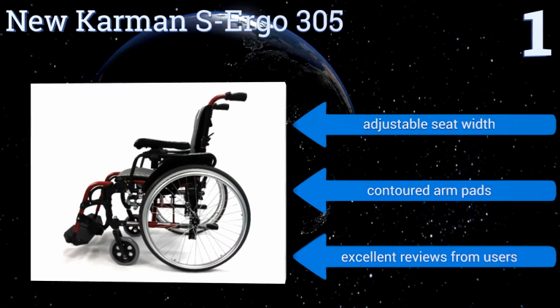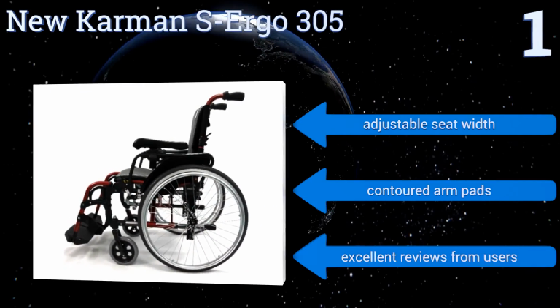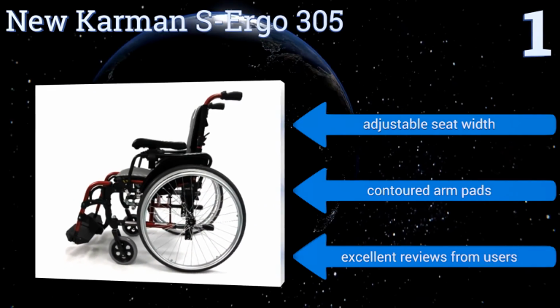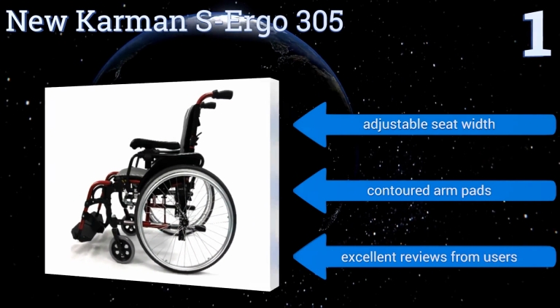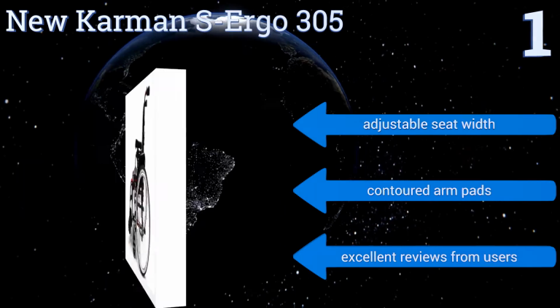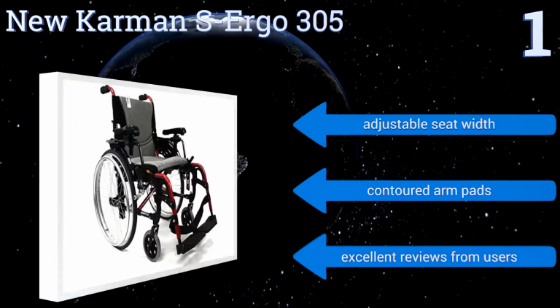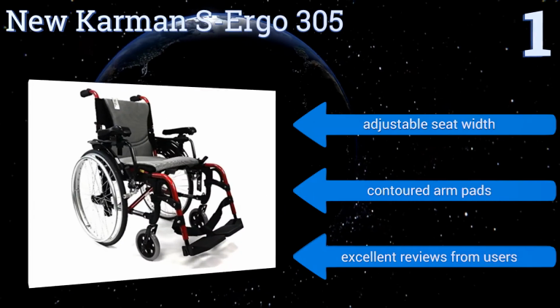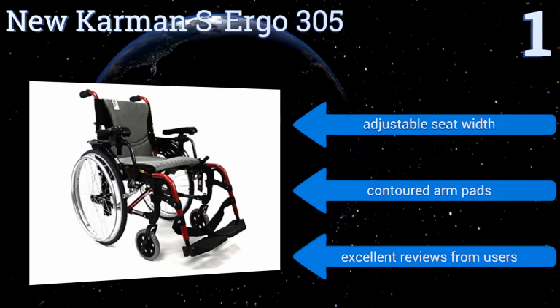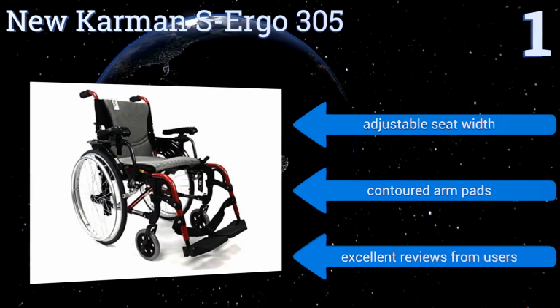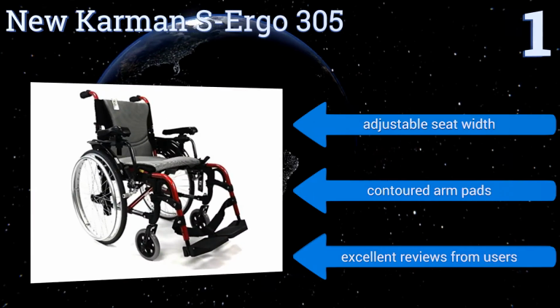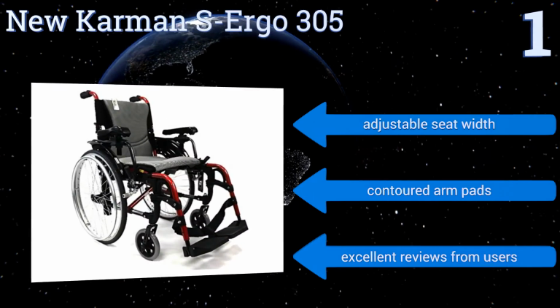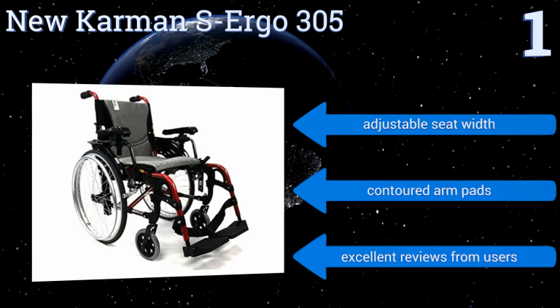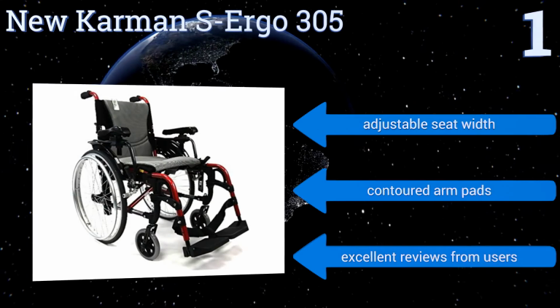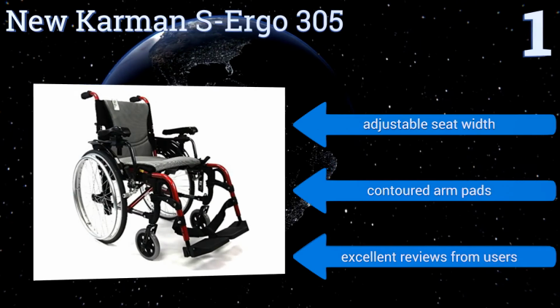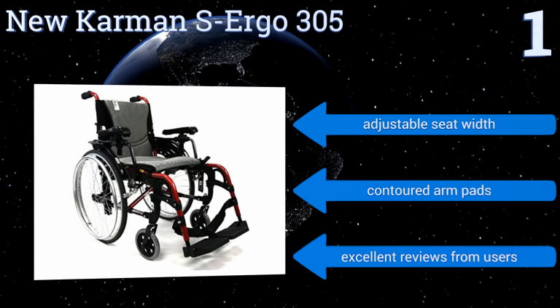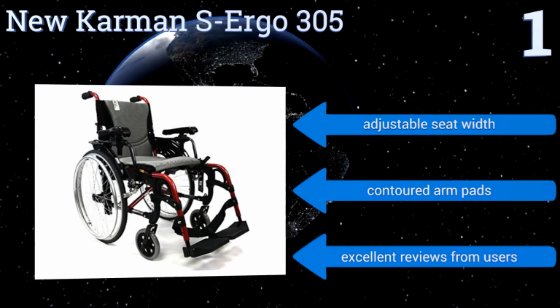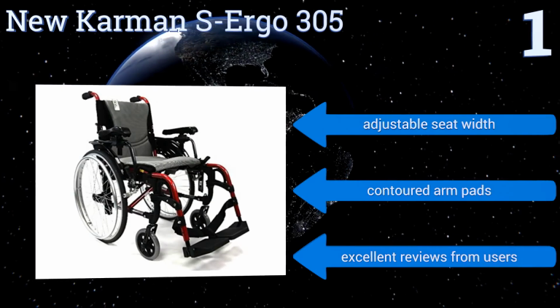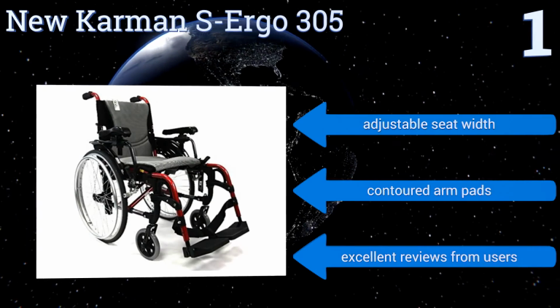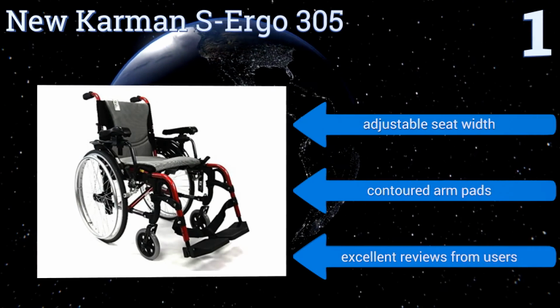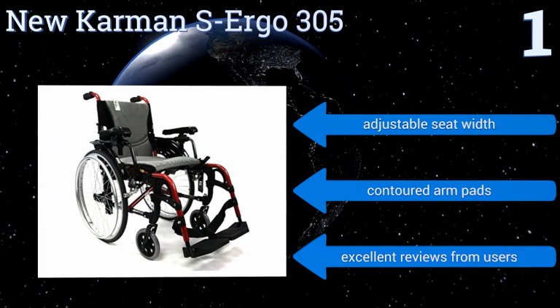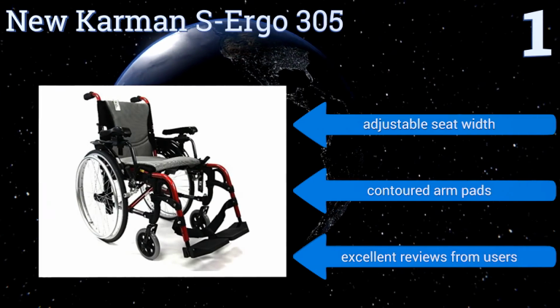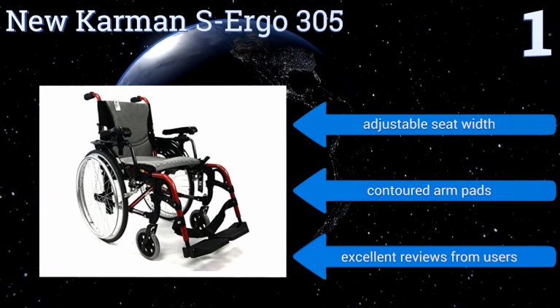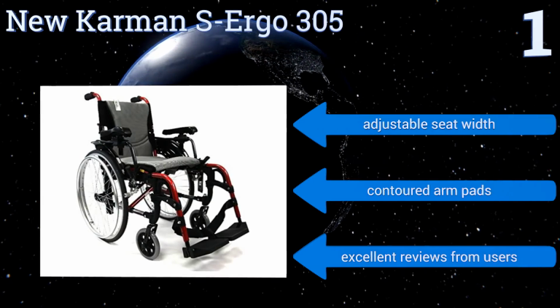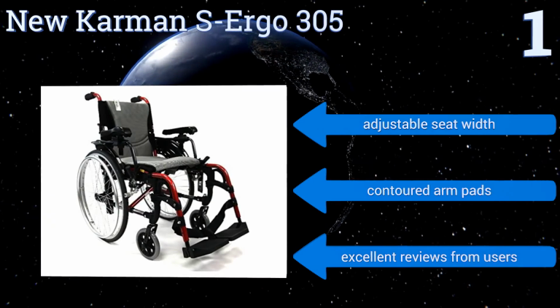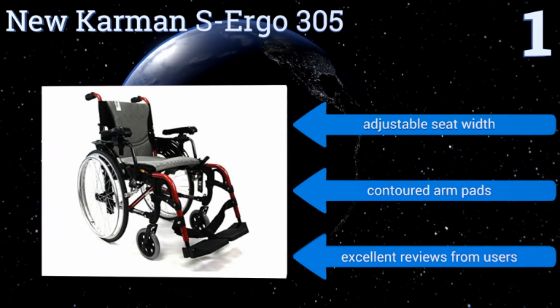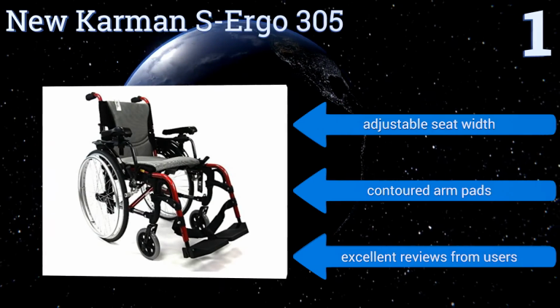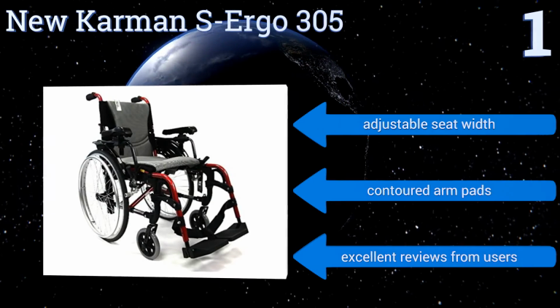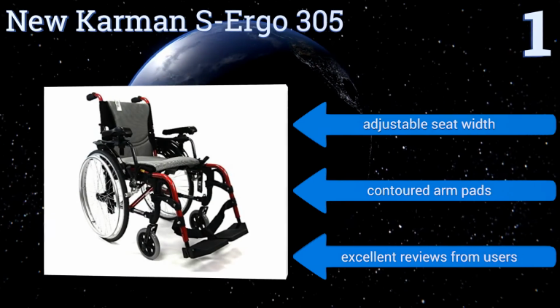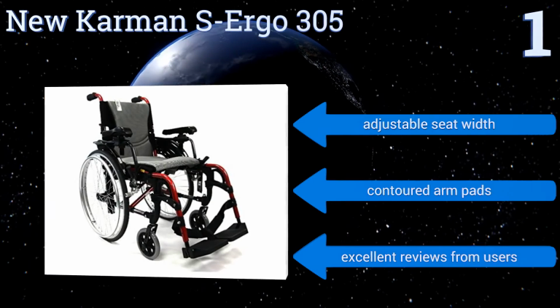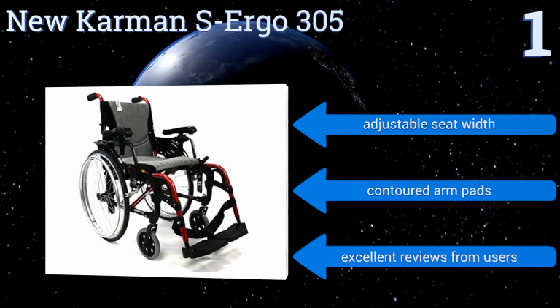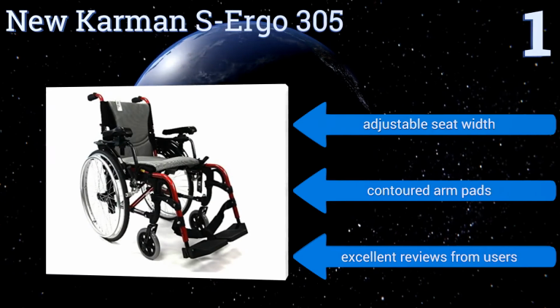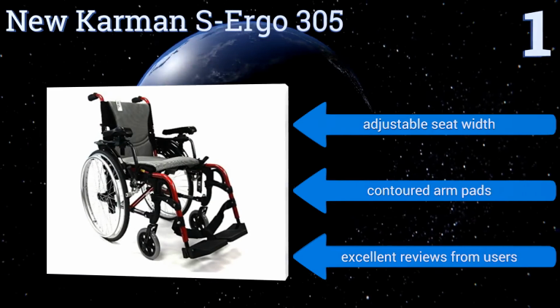It features an adjustable seat width, contoured arm pads, and excellent reviews from users.